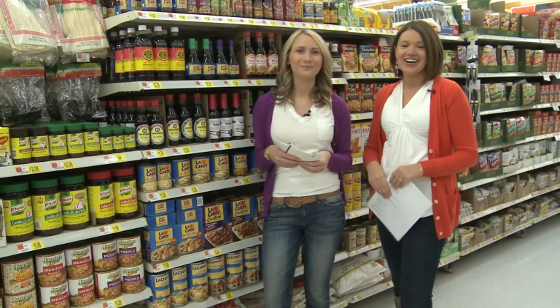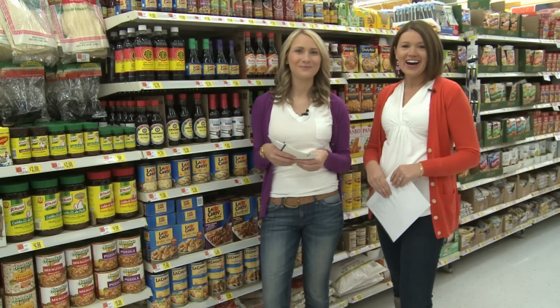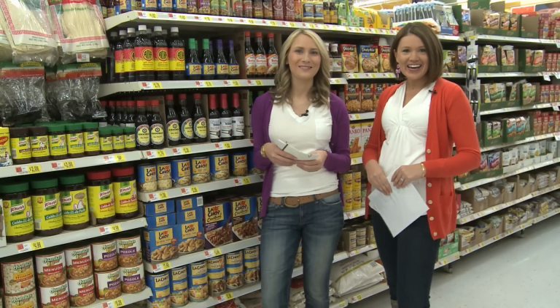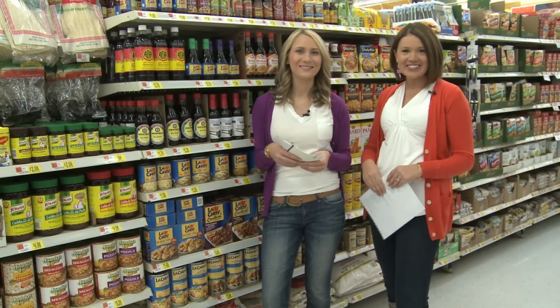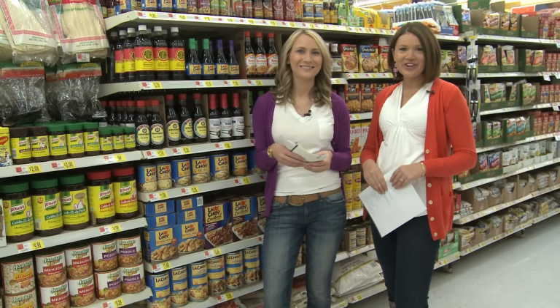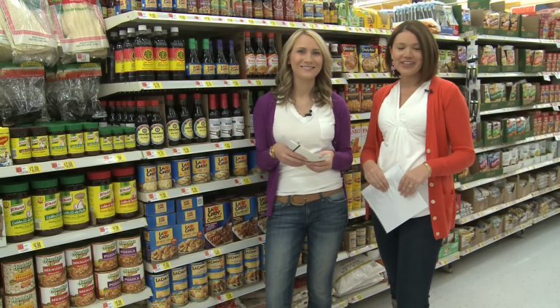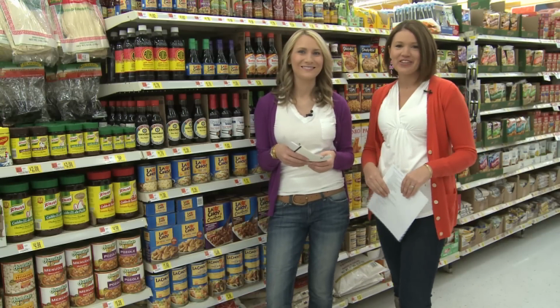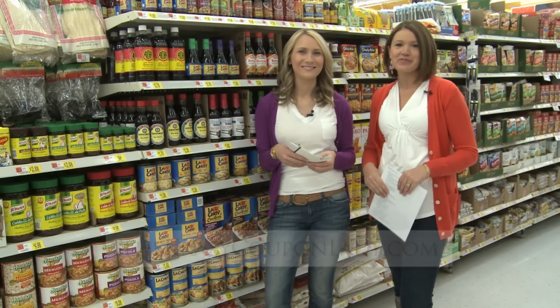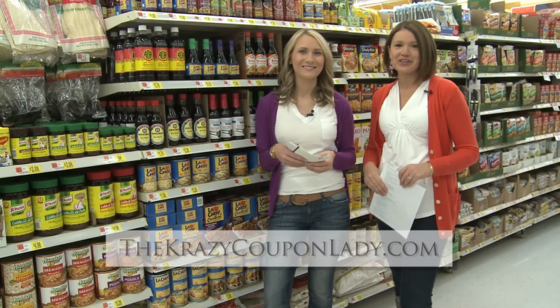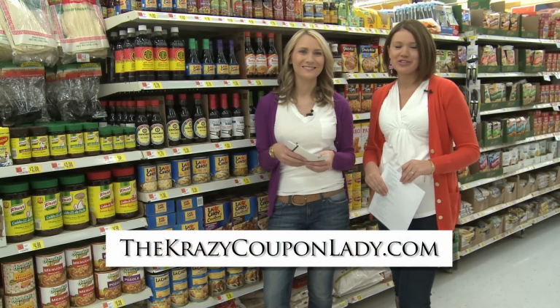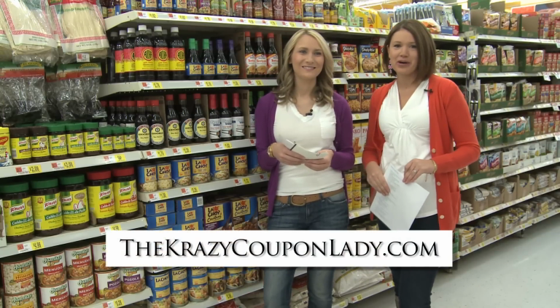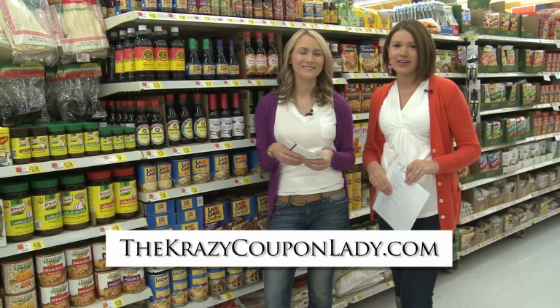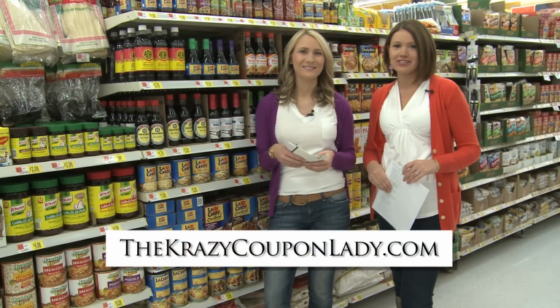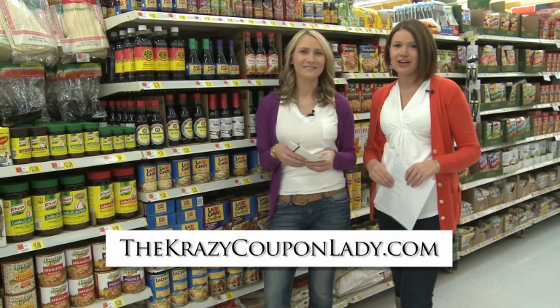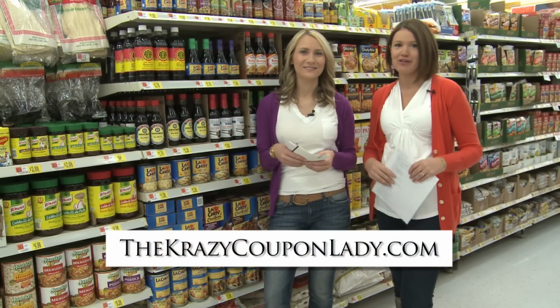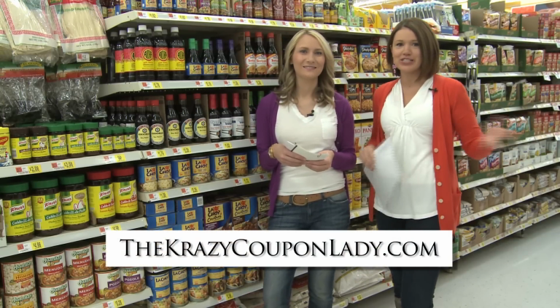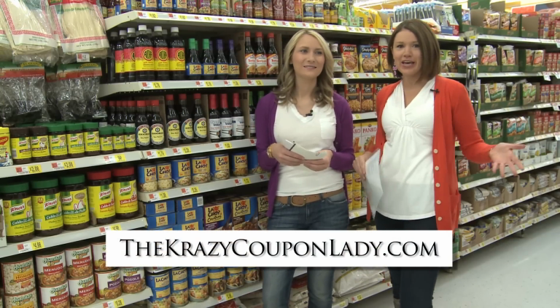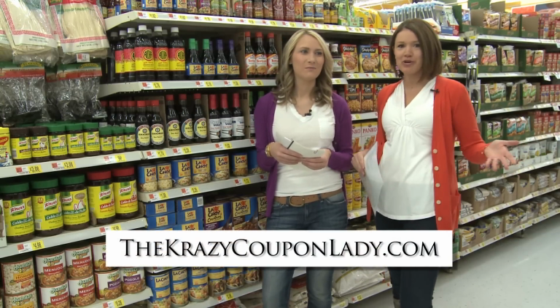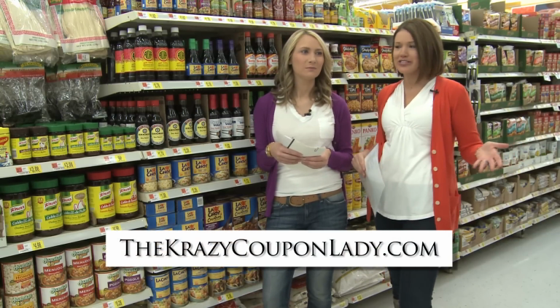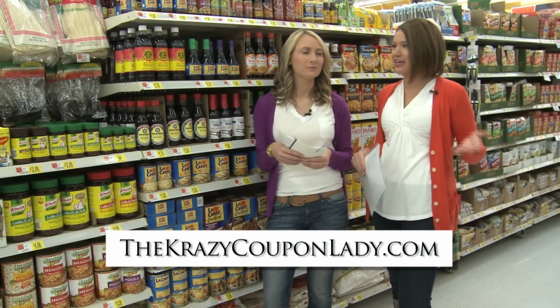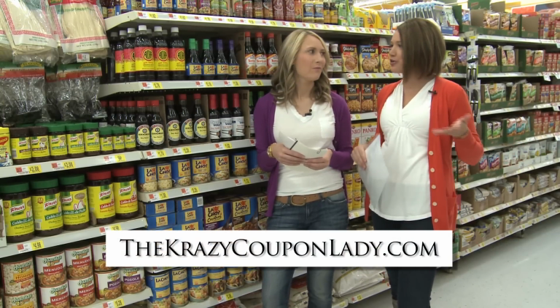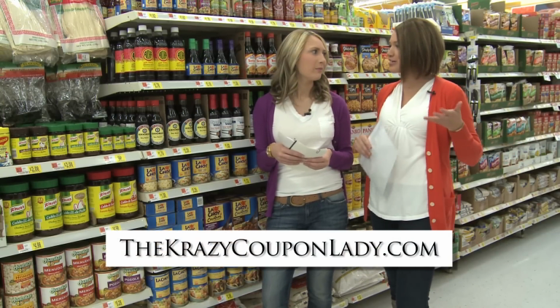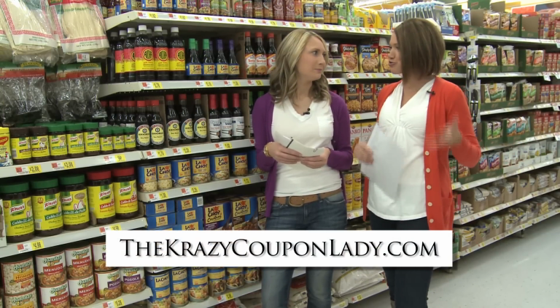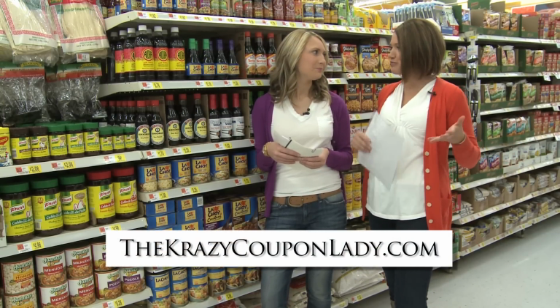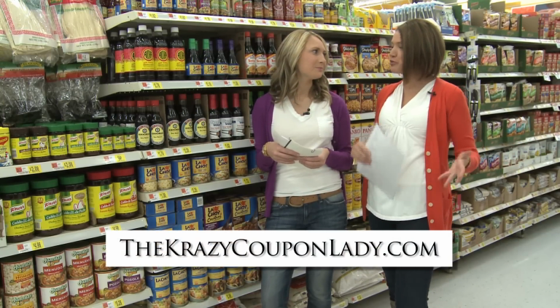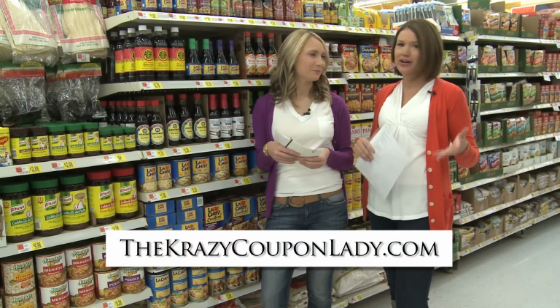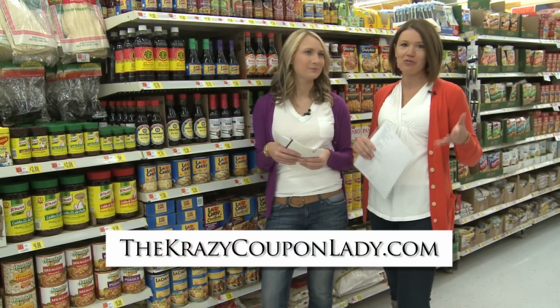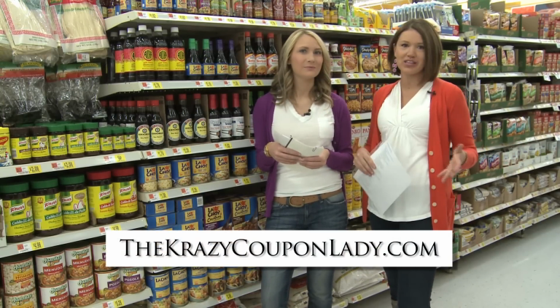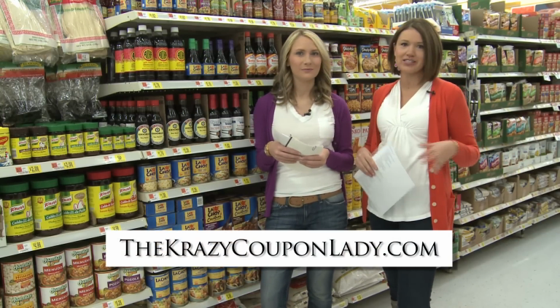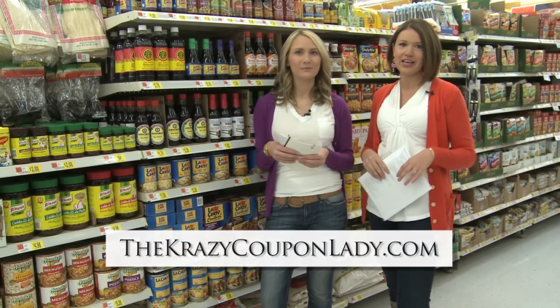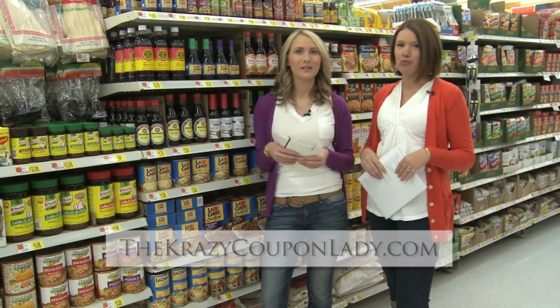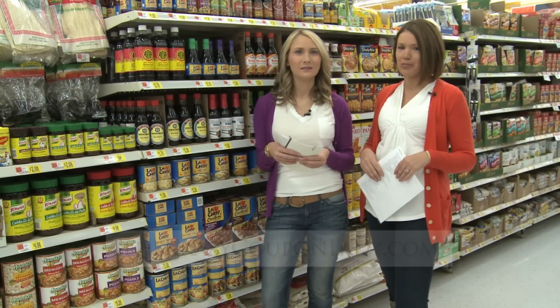Hi, it's Joni and Heather from thecrazycouponlady.com. Today we are taking you extreme couponing with us at Walmart.